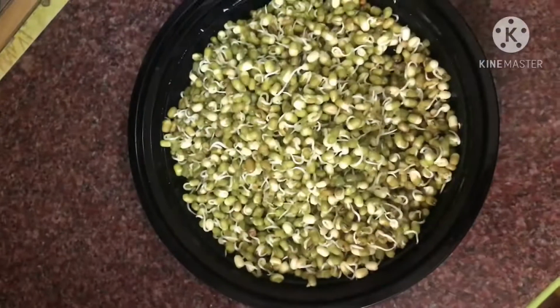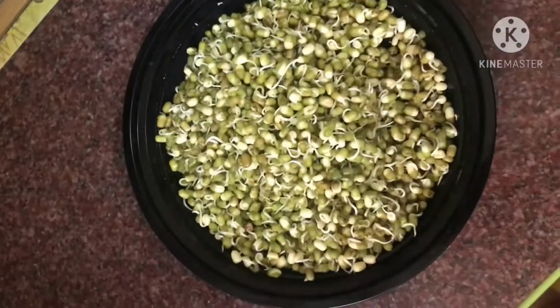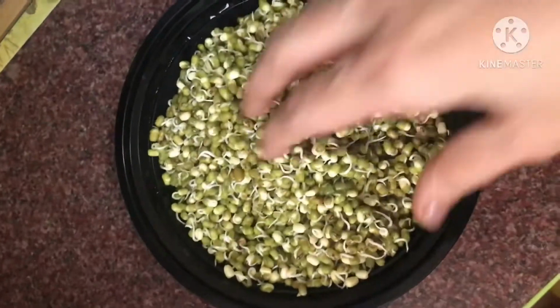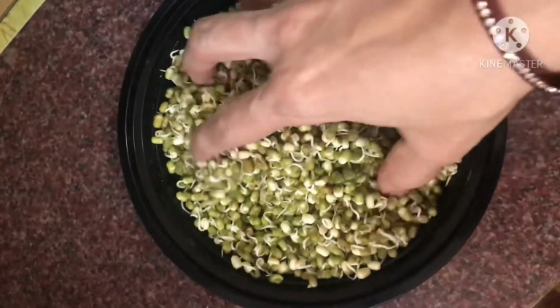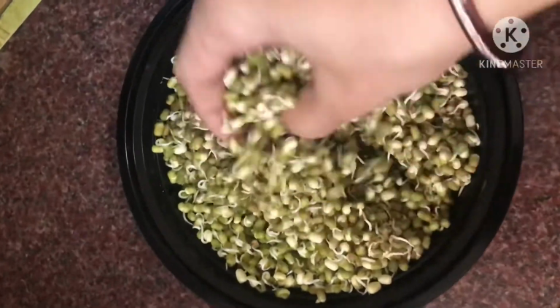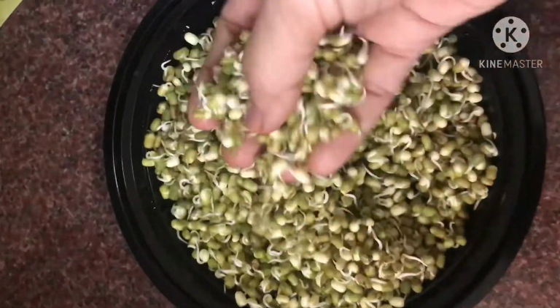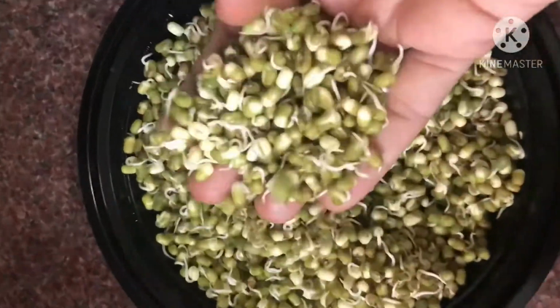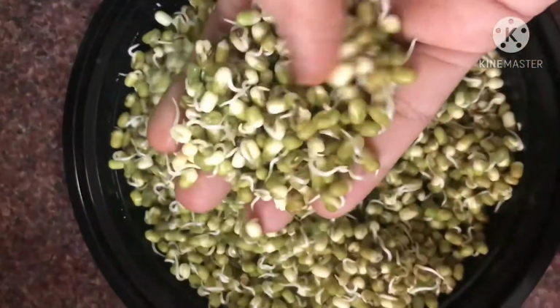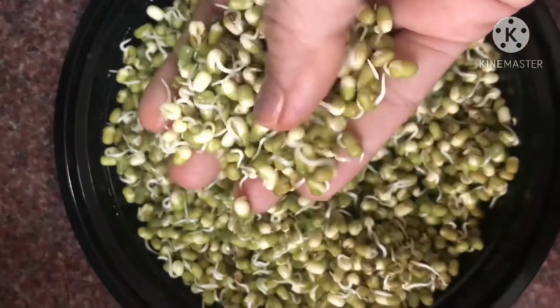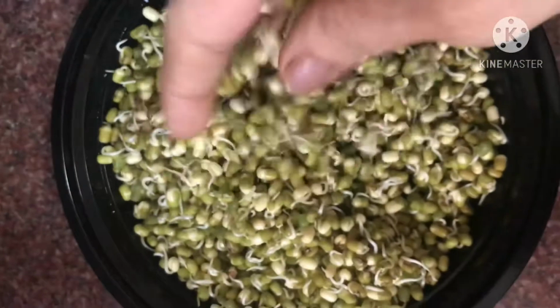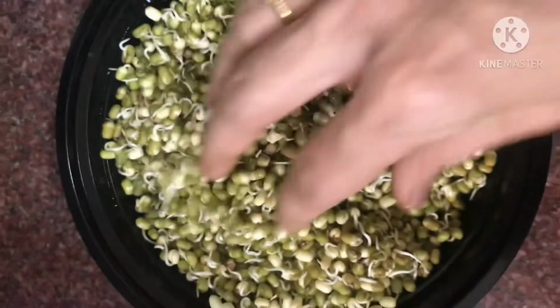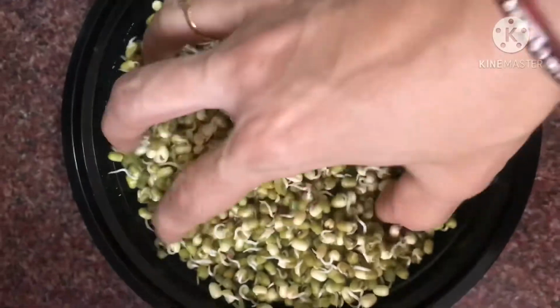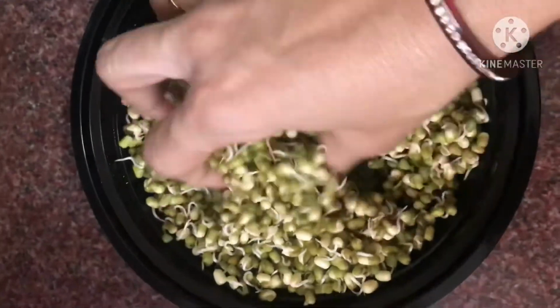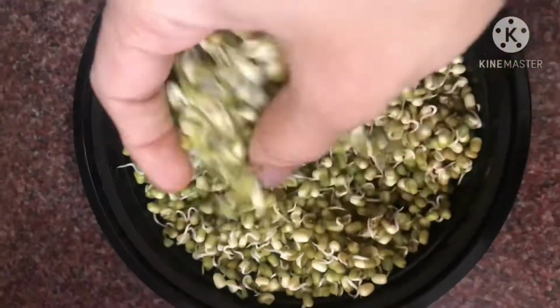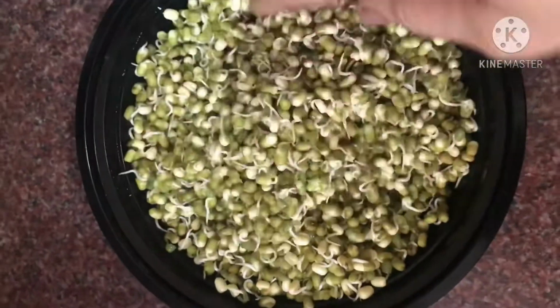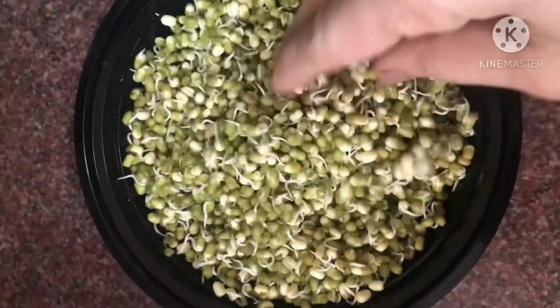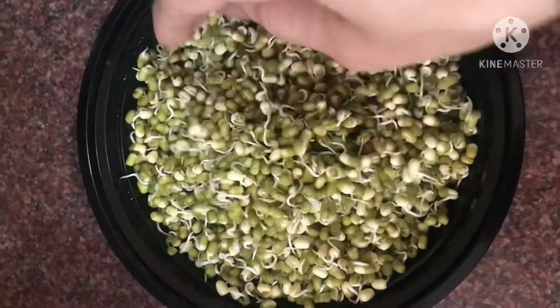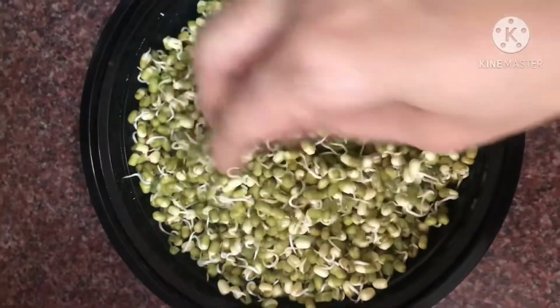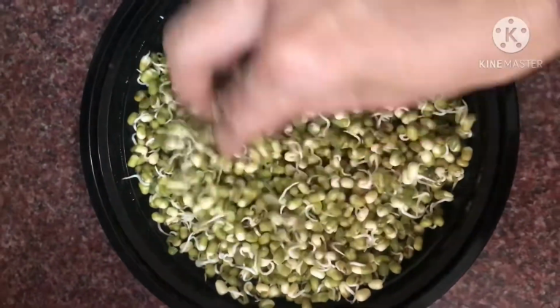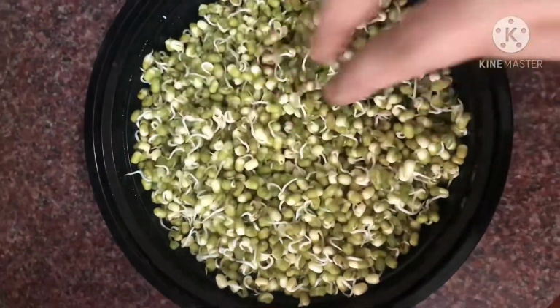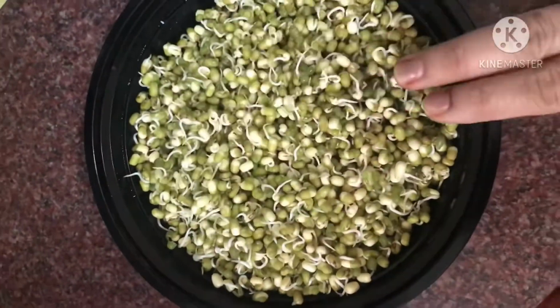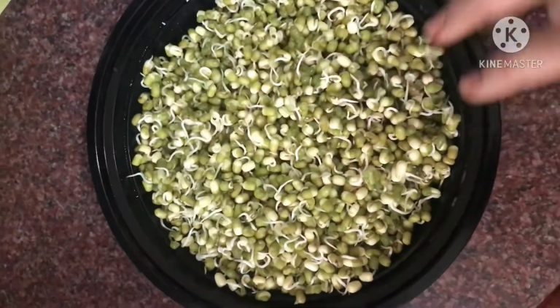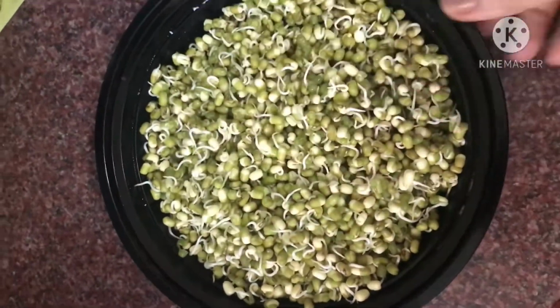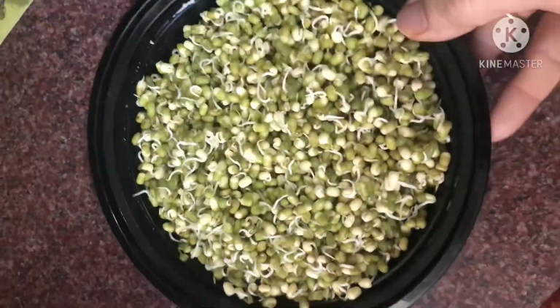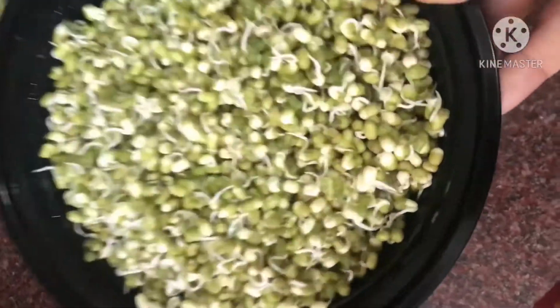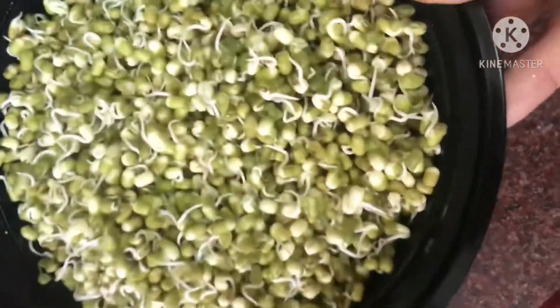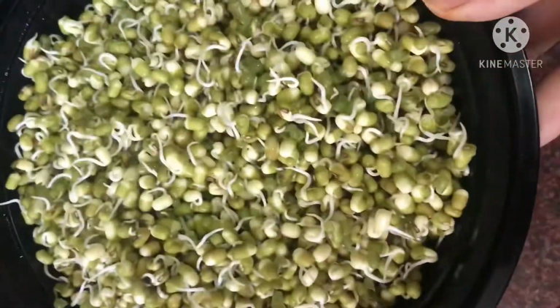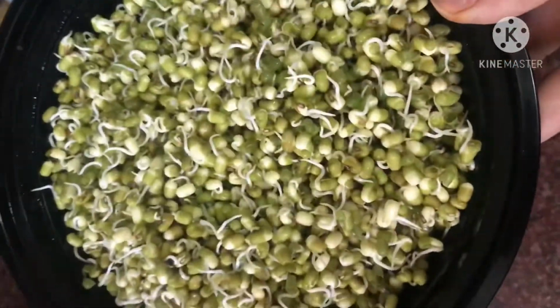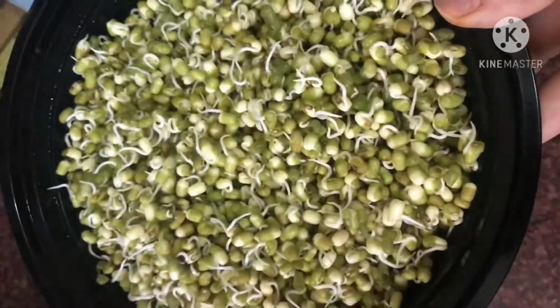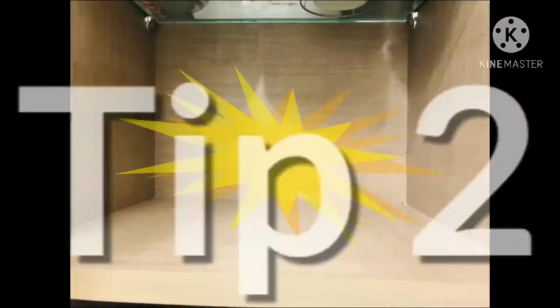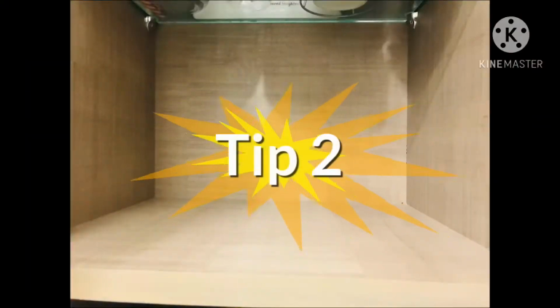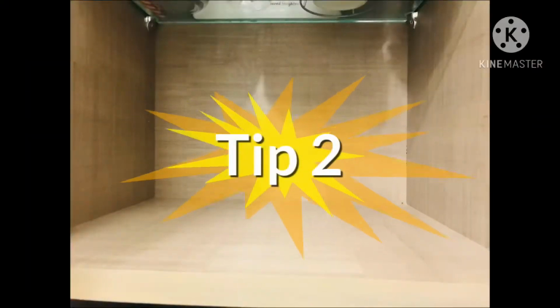This is just the first day of sprouts. Just look at it — give it a try.